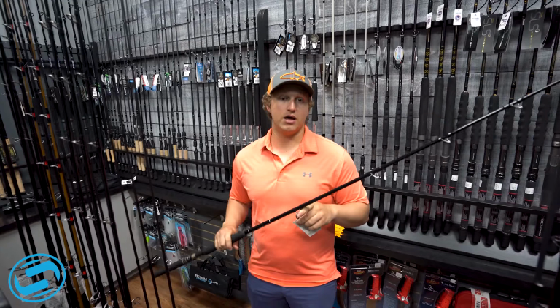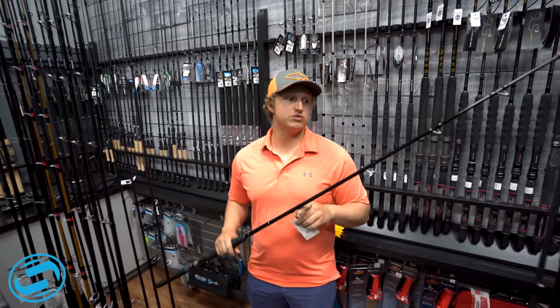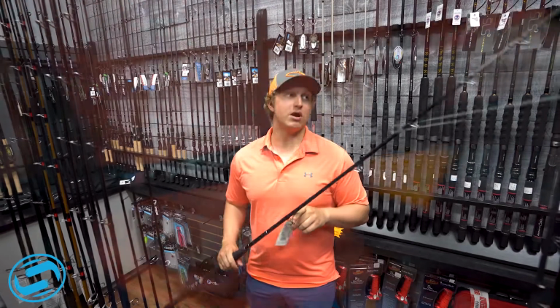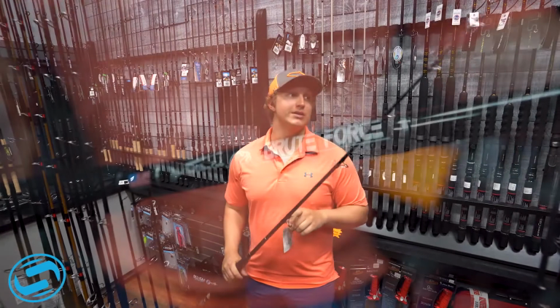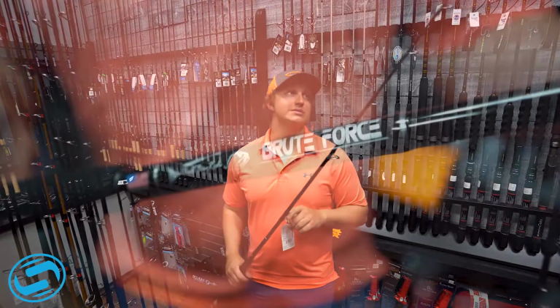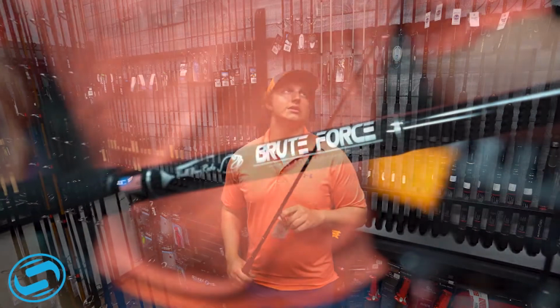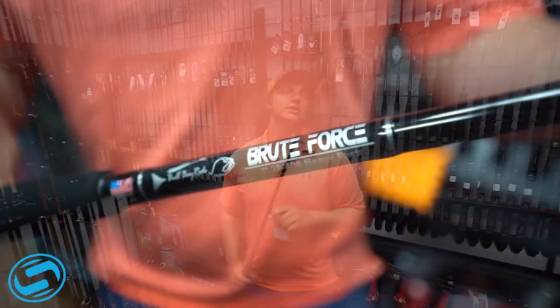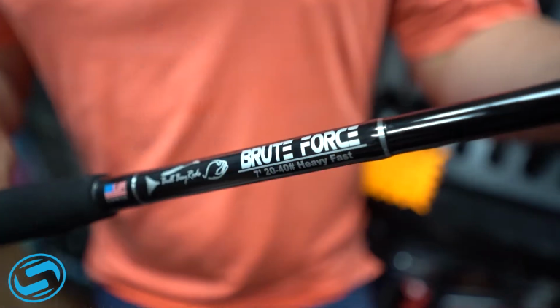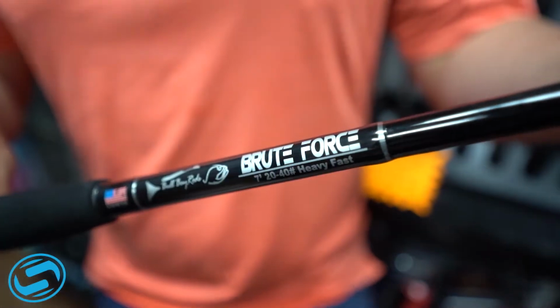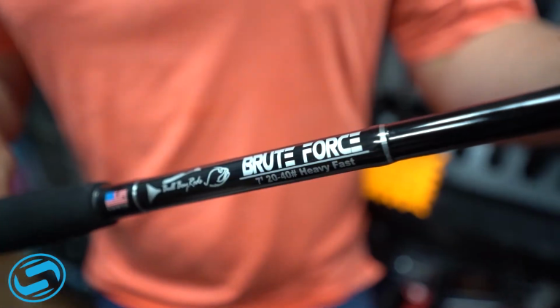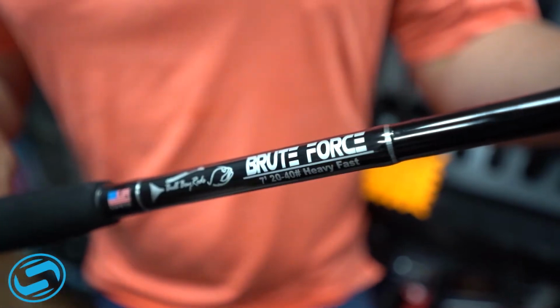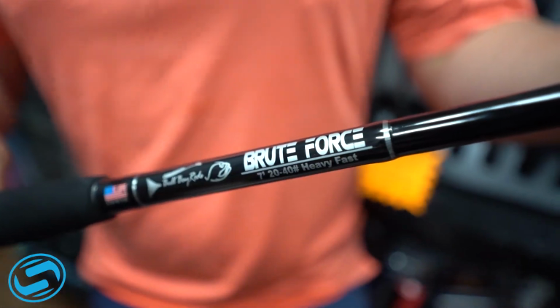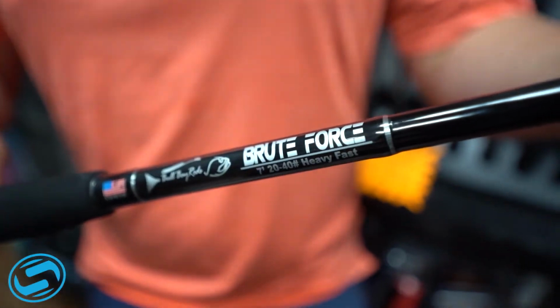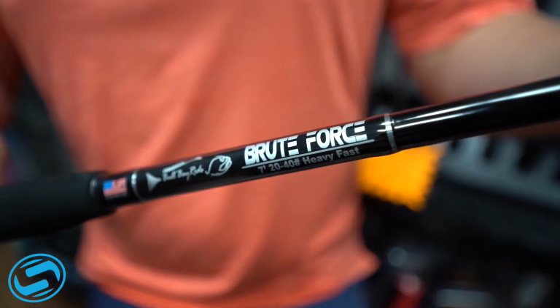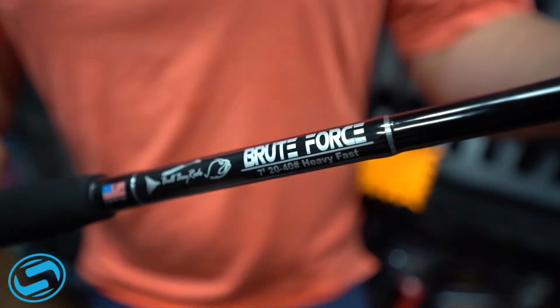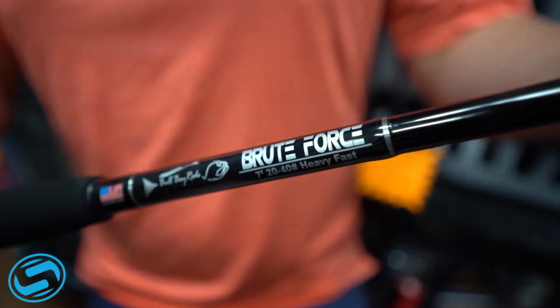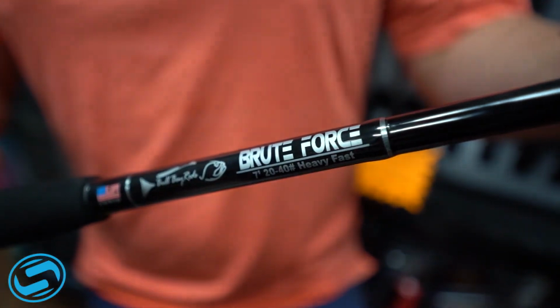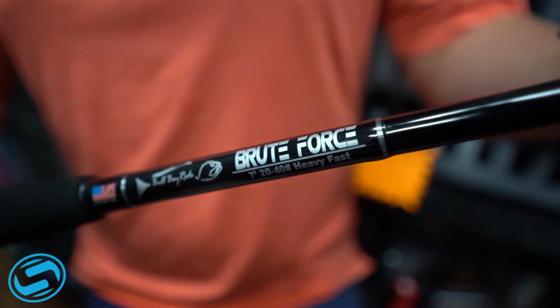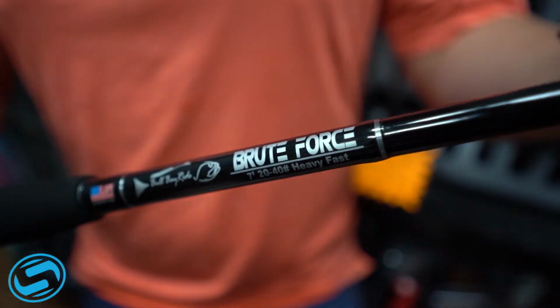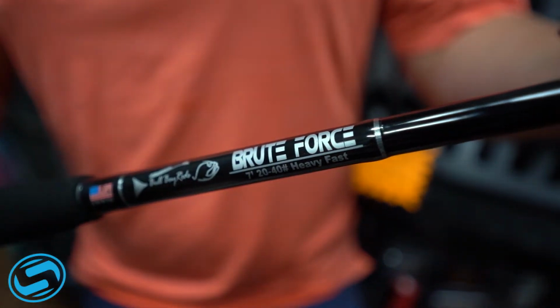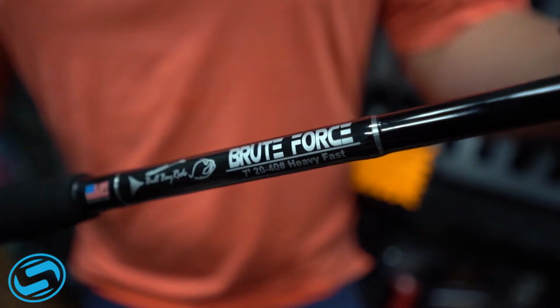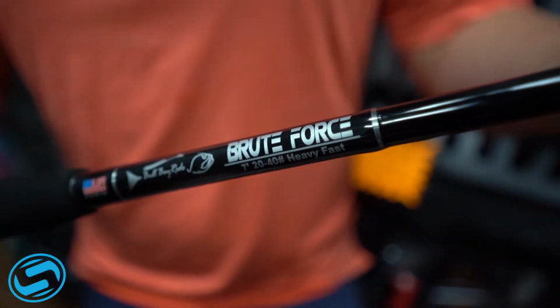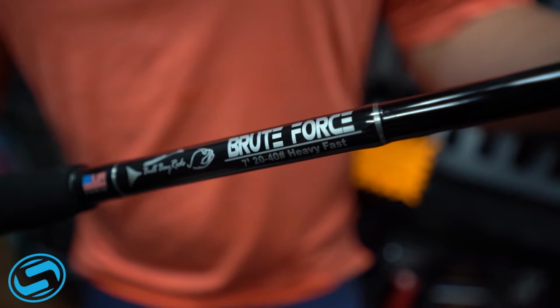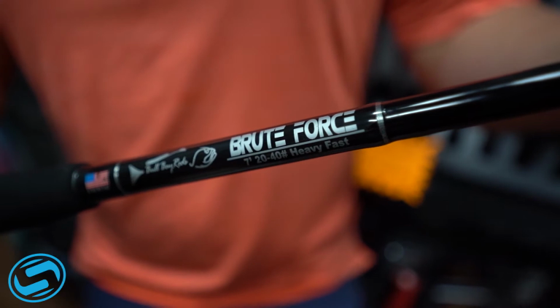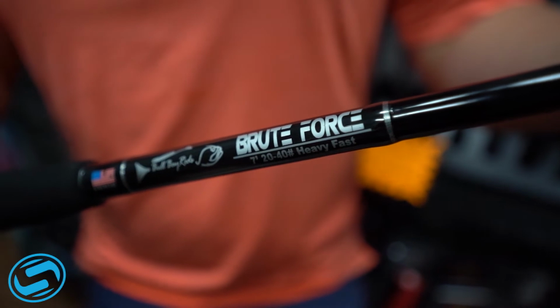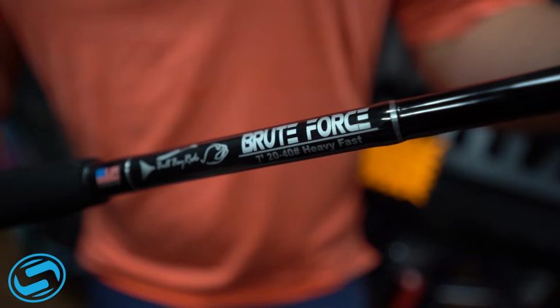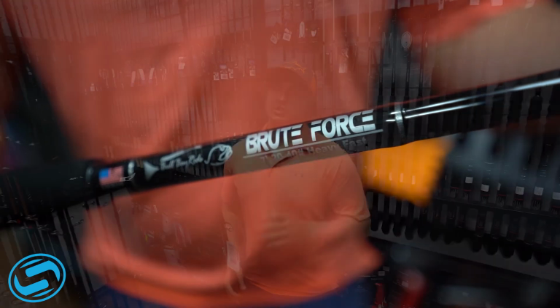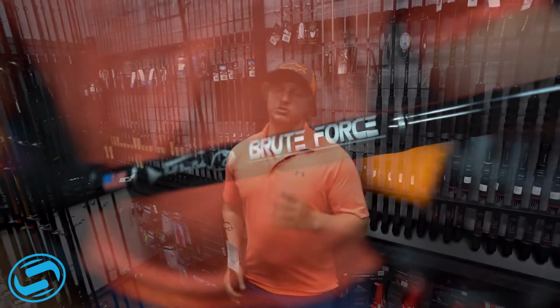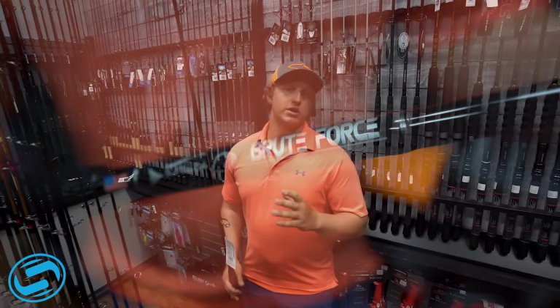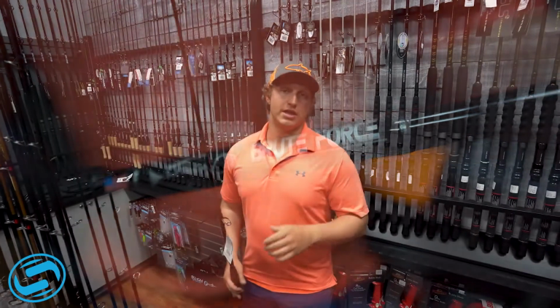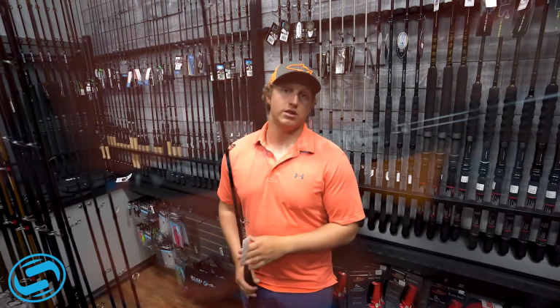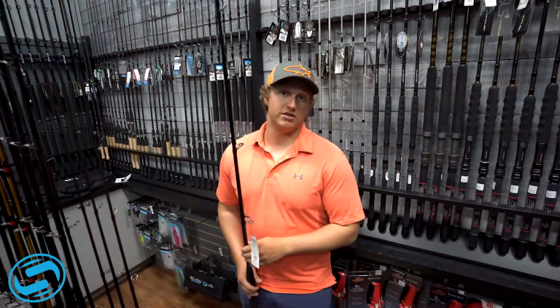This rod is killer, especially if you're doing anything from offshore fishing to tarpon fishing — this rod can handle anything.